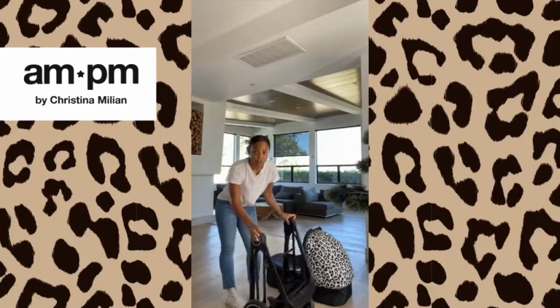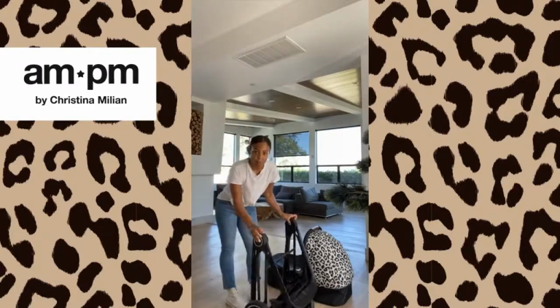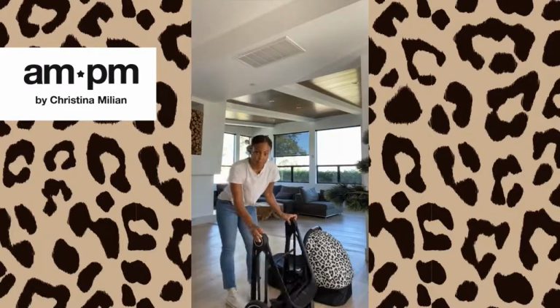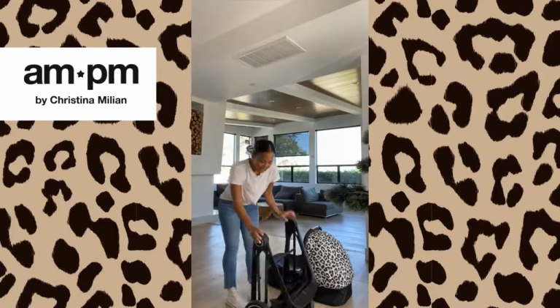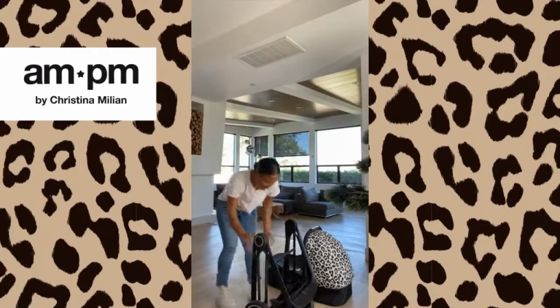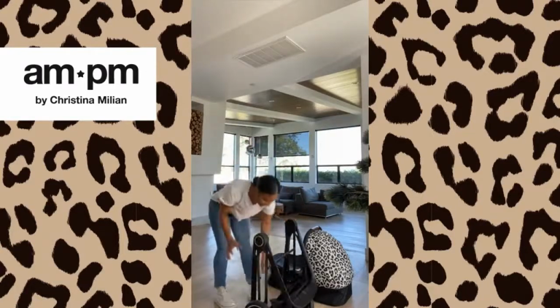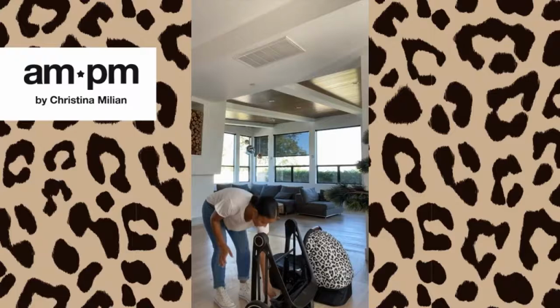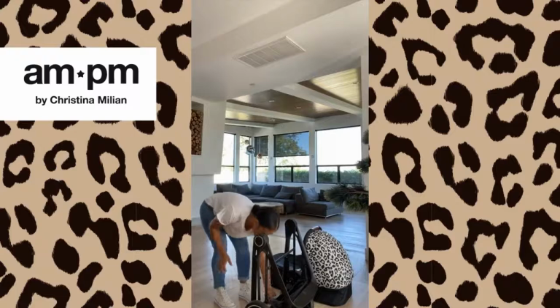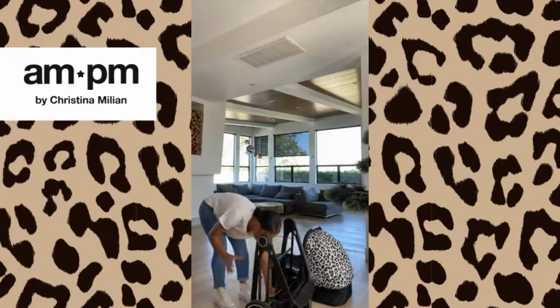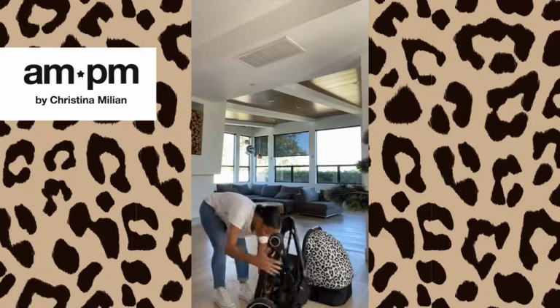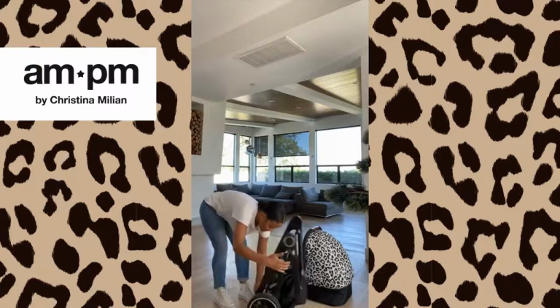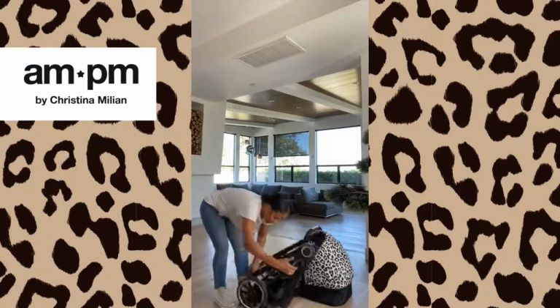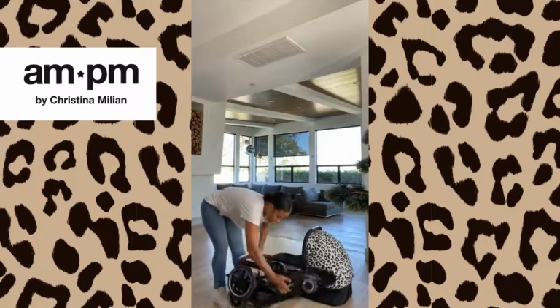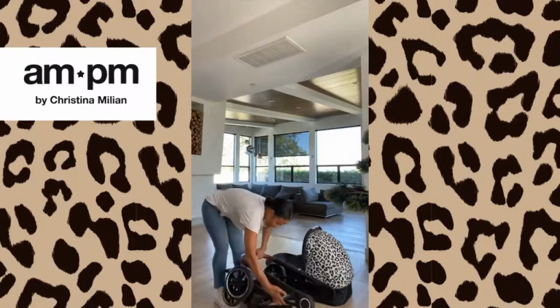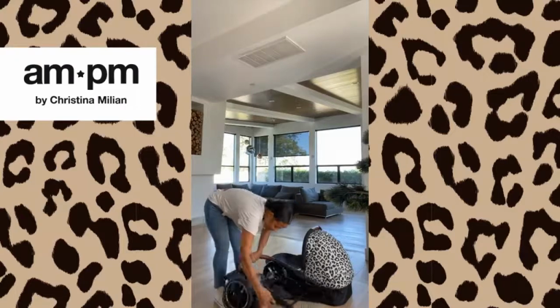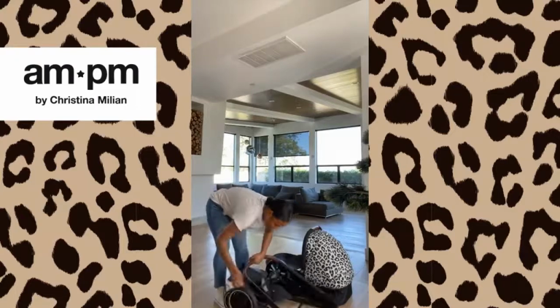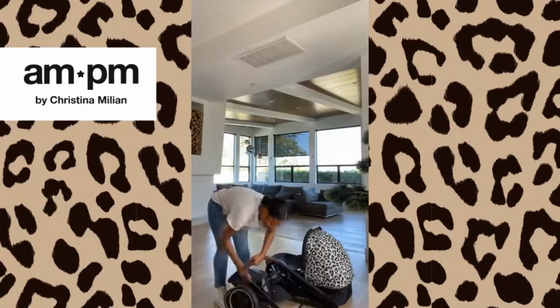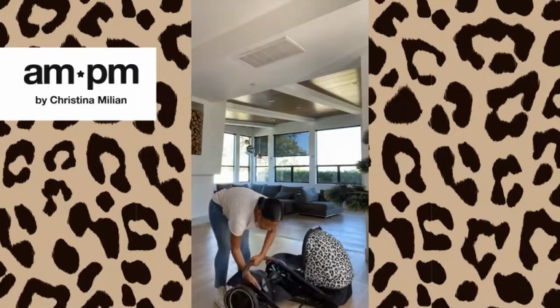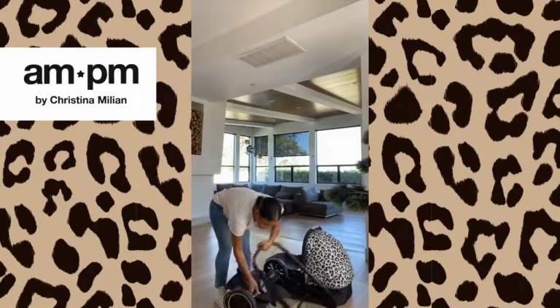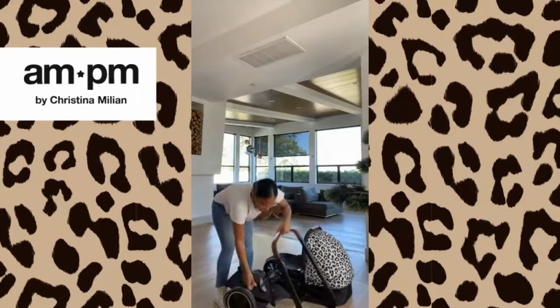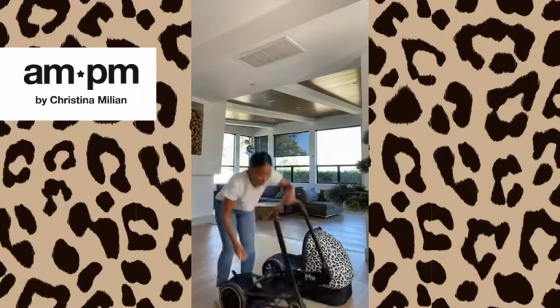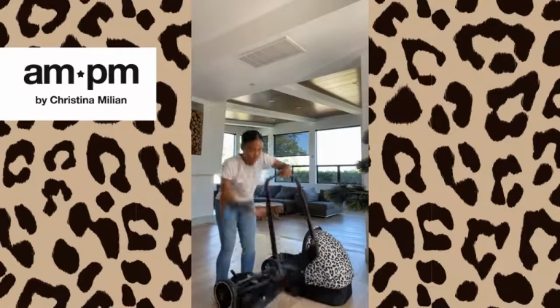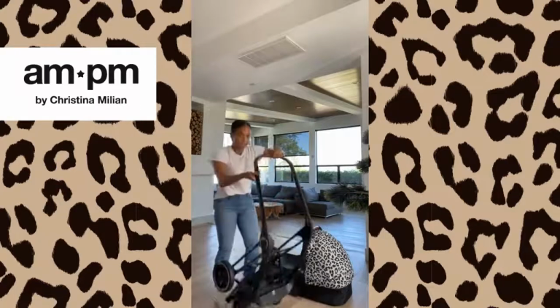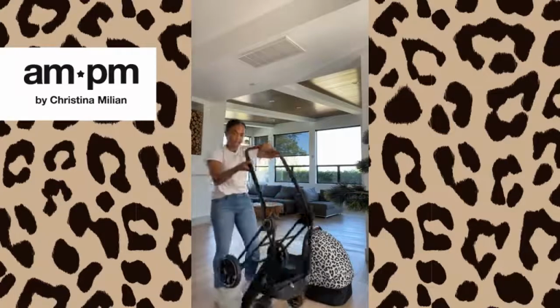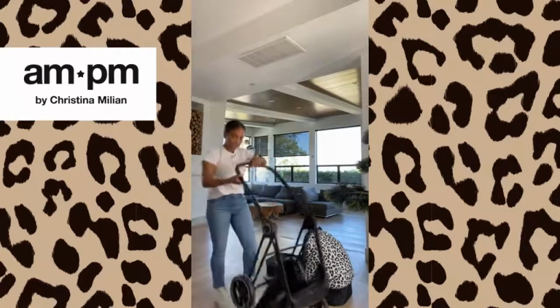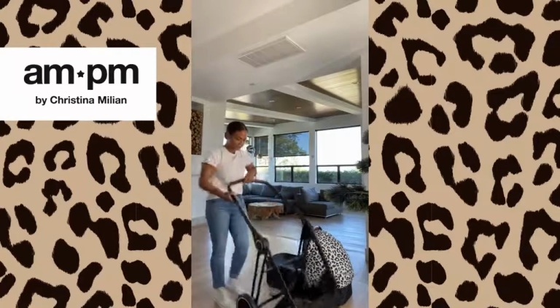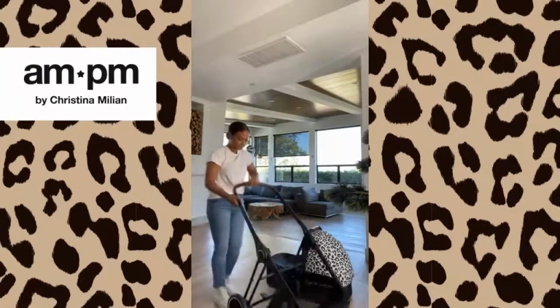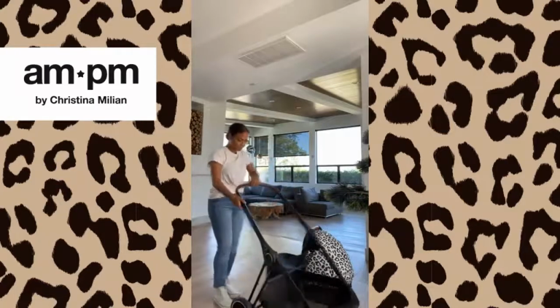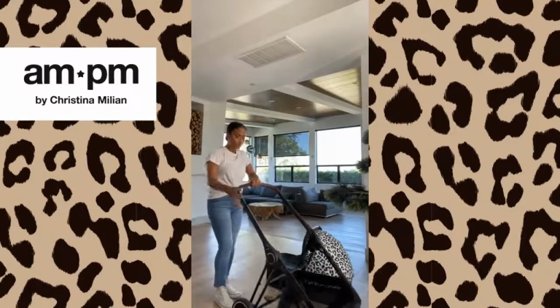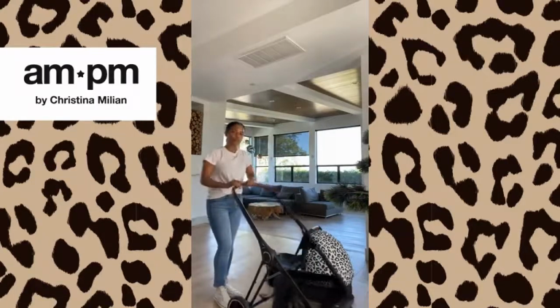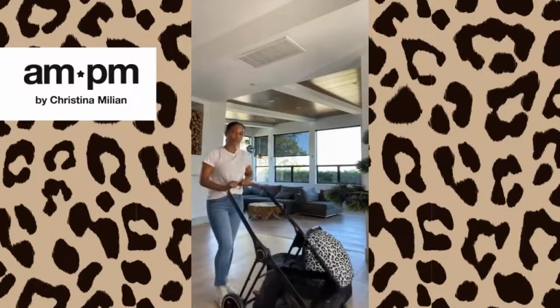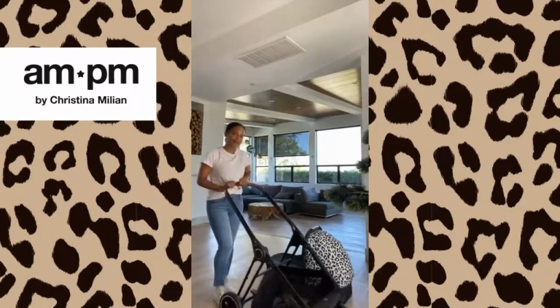If you want to open it back up, you're gonna pull up the back here — voila.